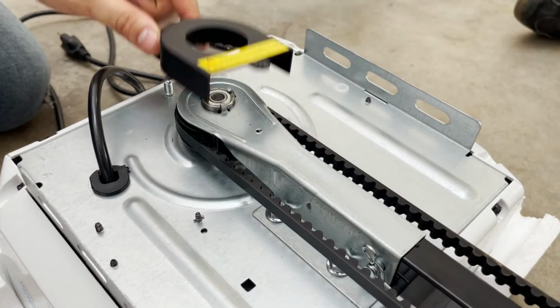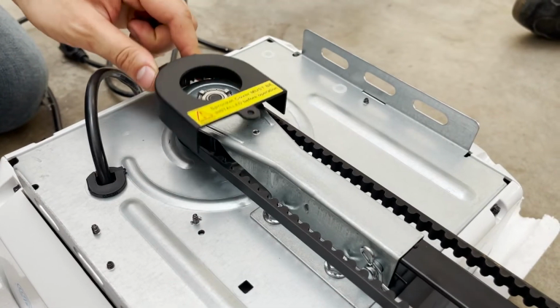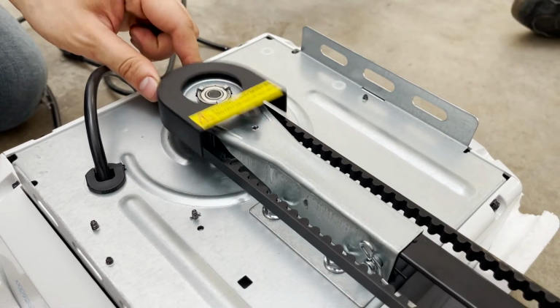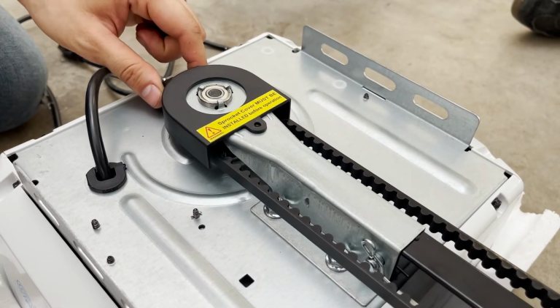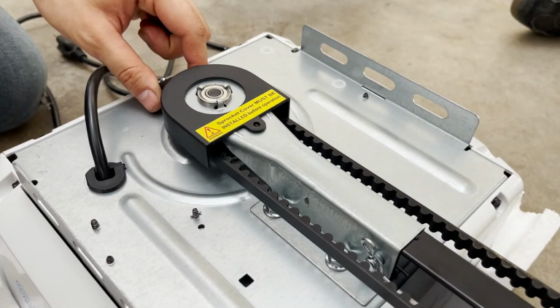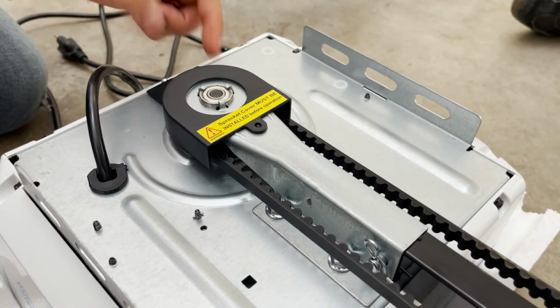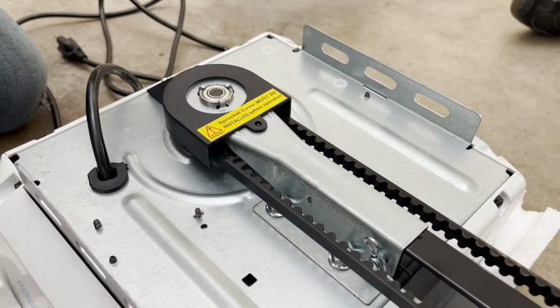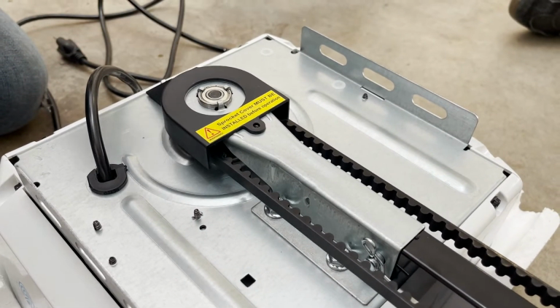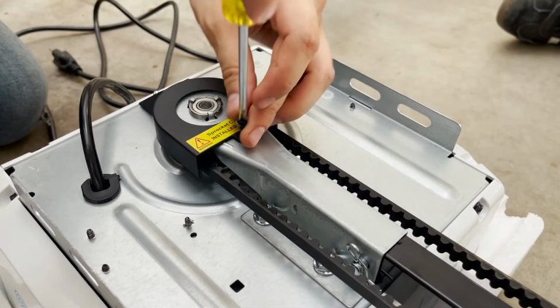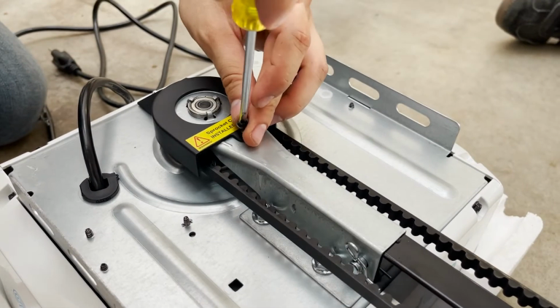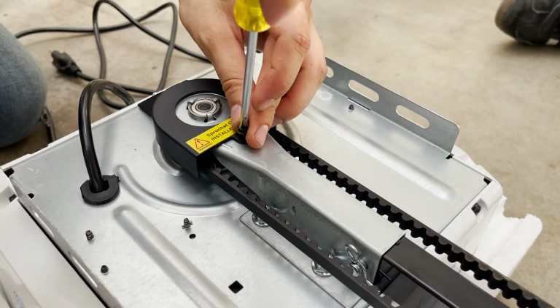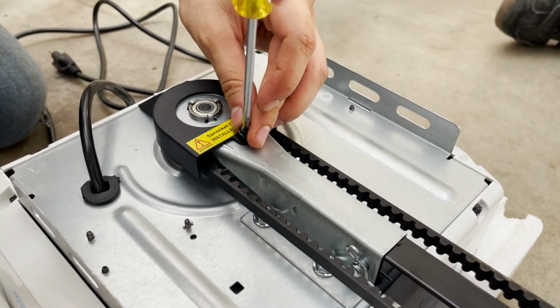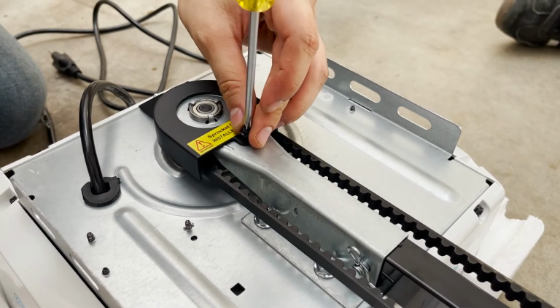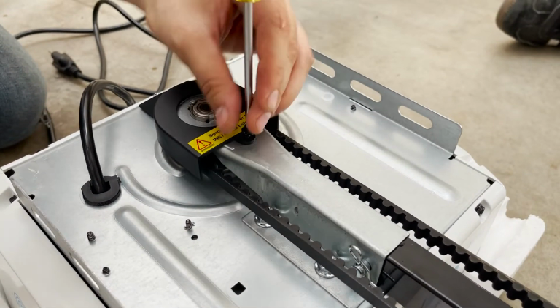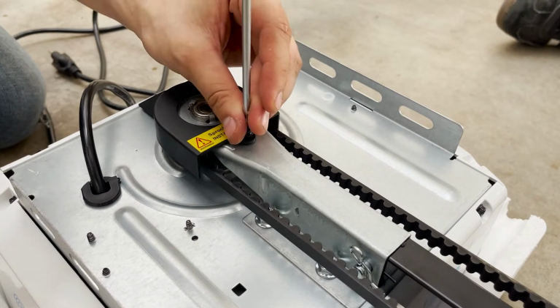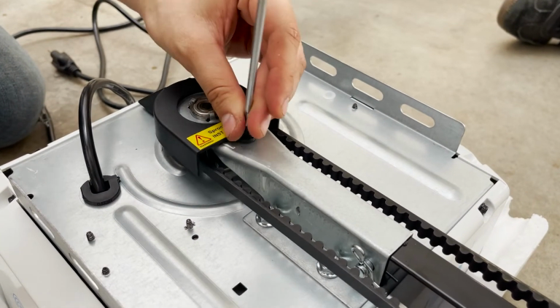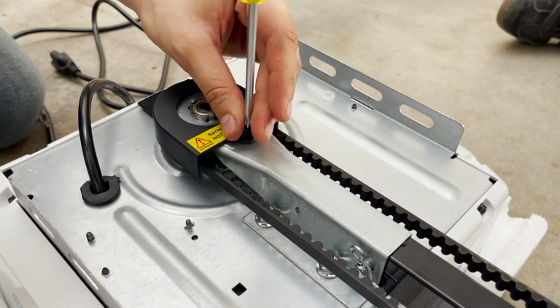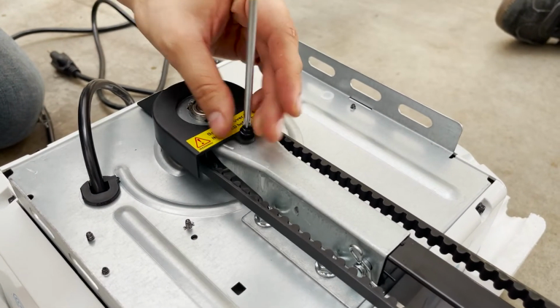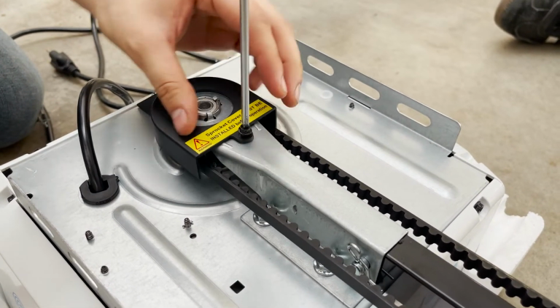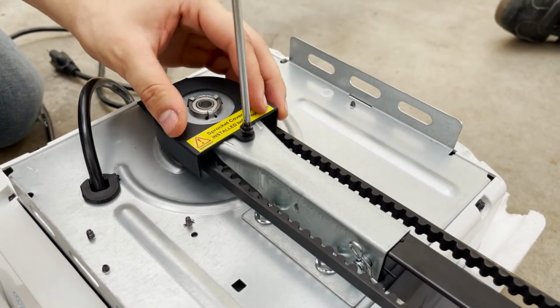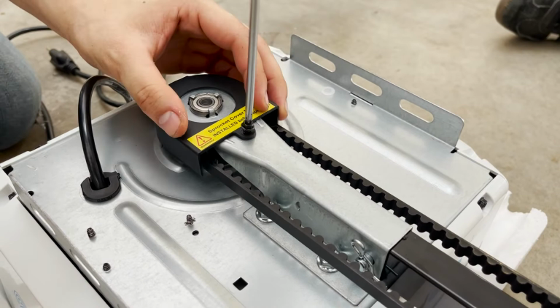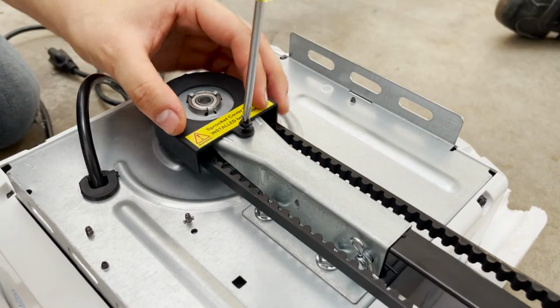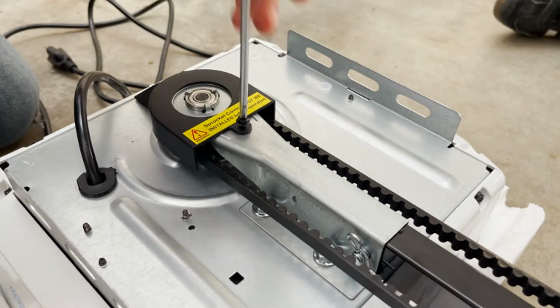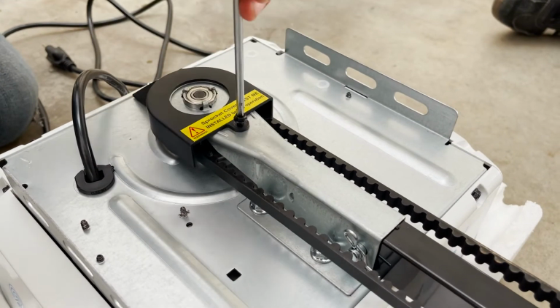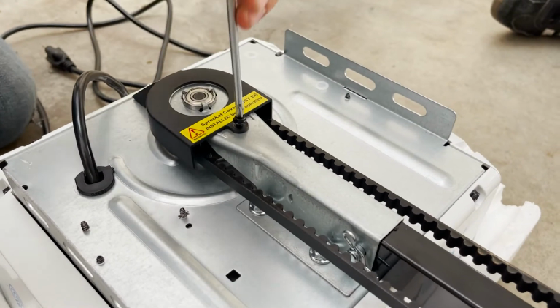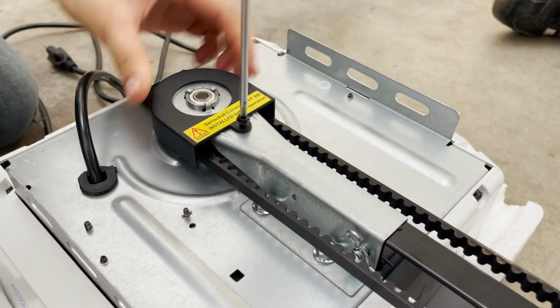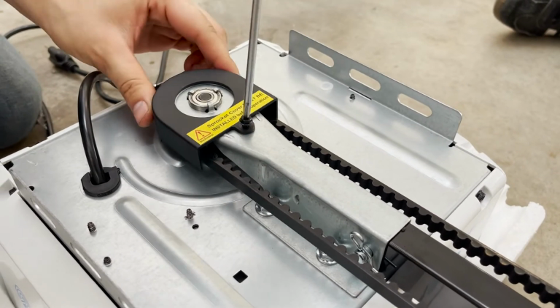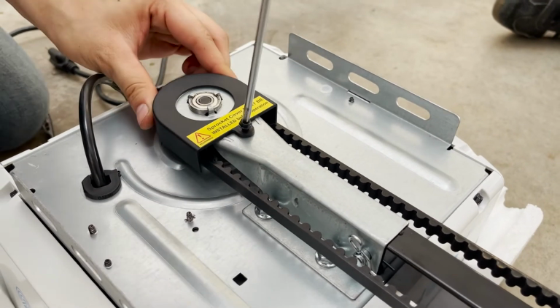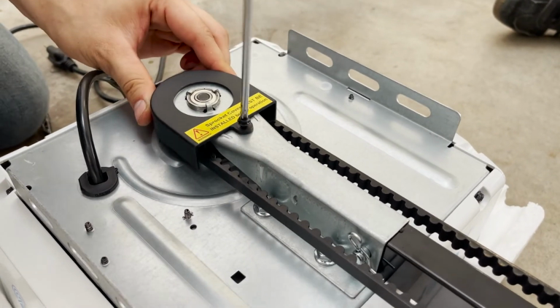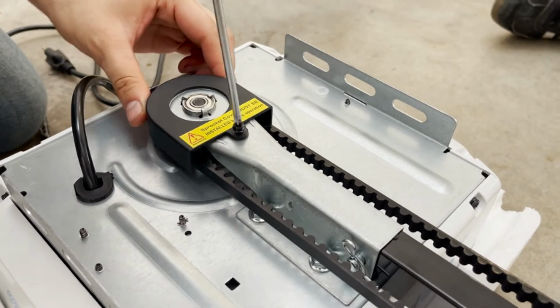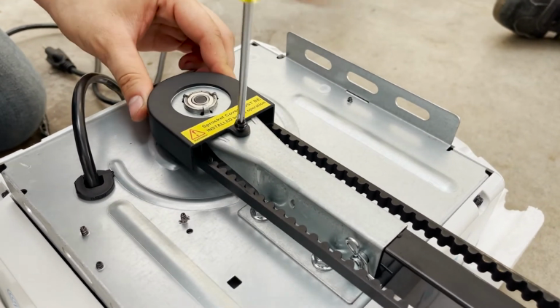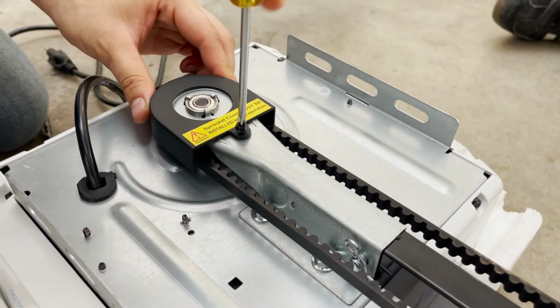Next, attach the sprocket cover to the power head. Check once more to make sure the belt is not twisted.